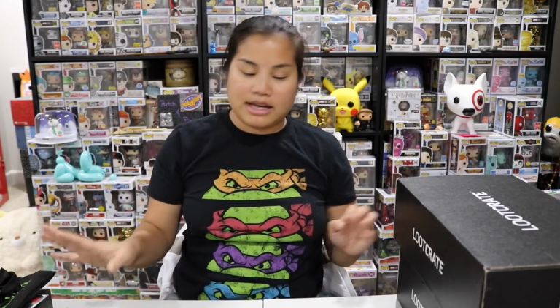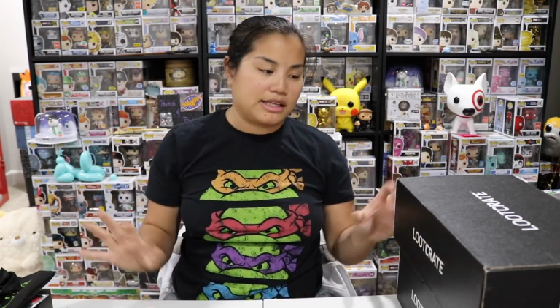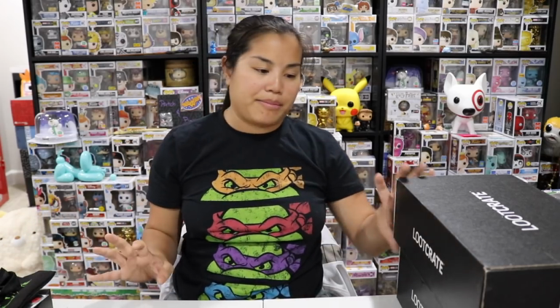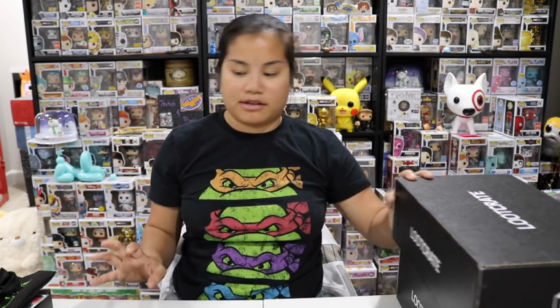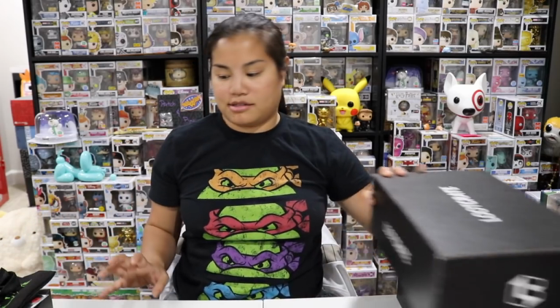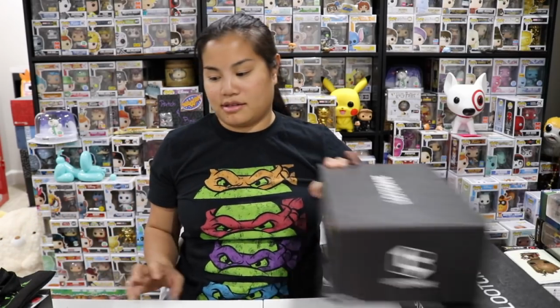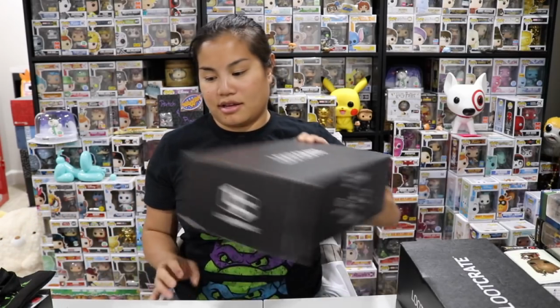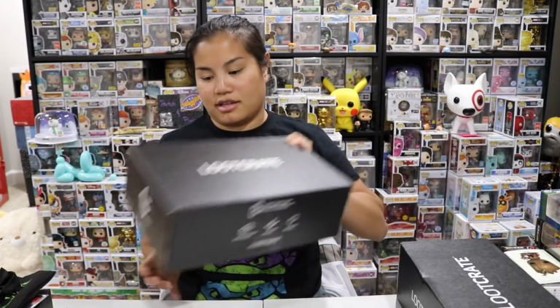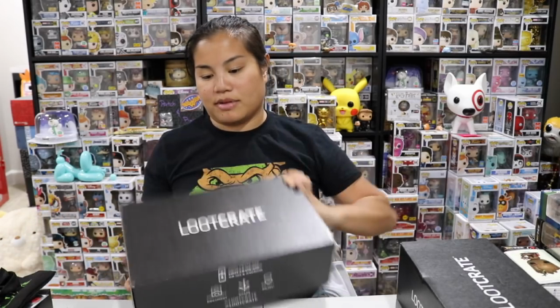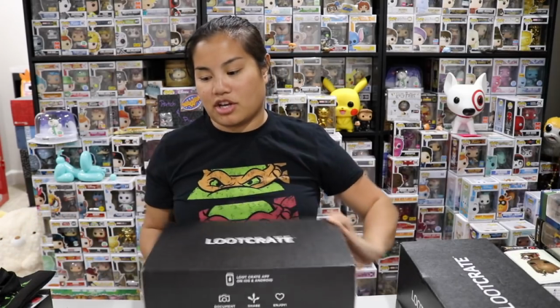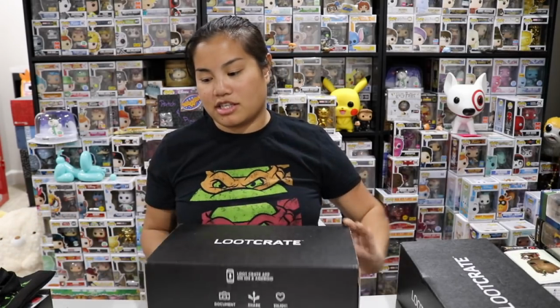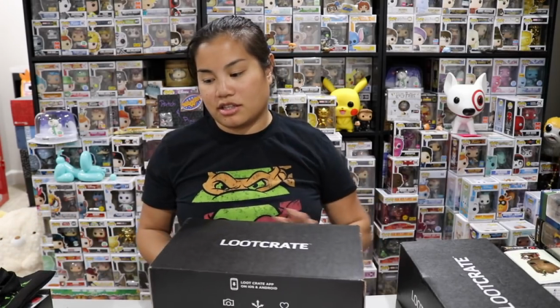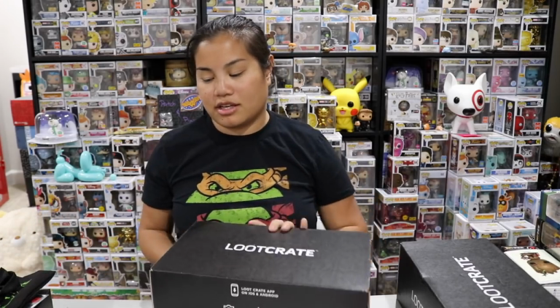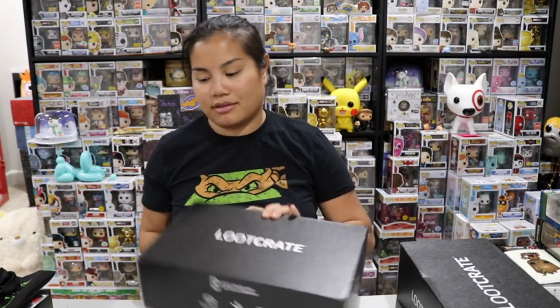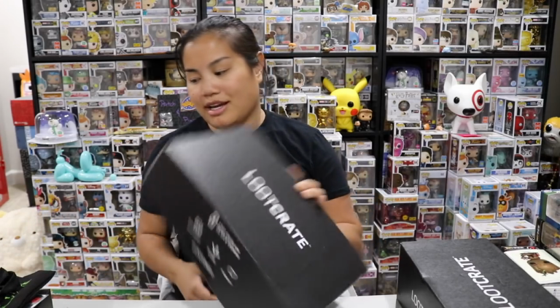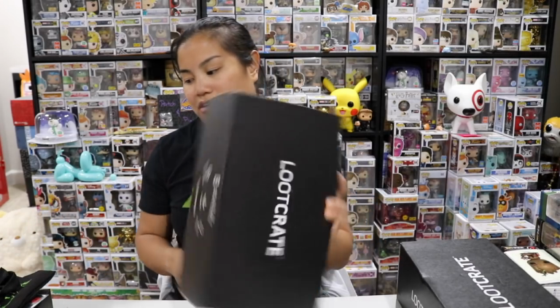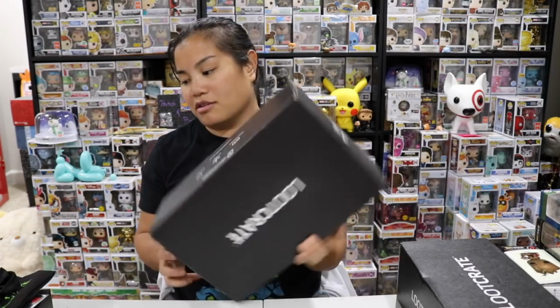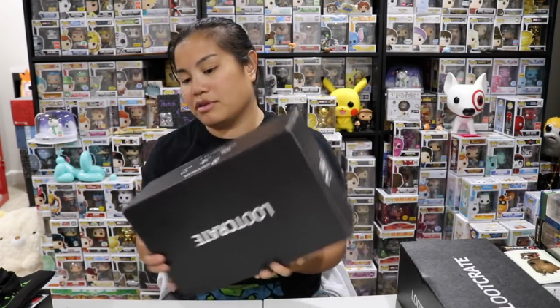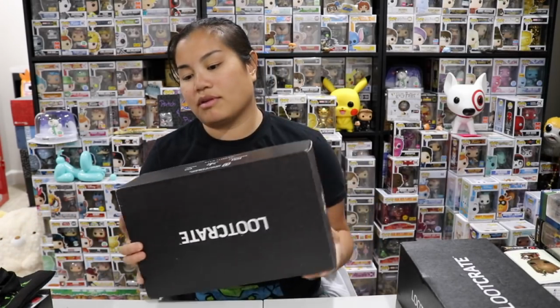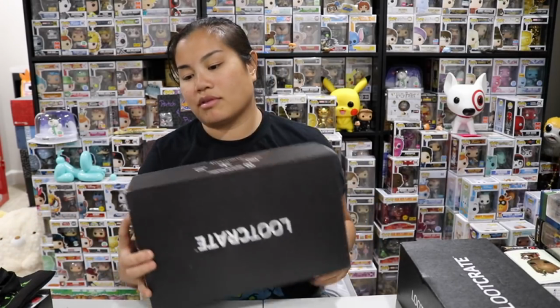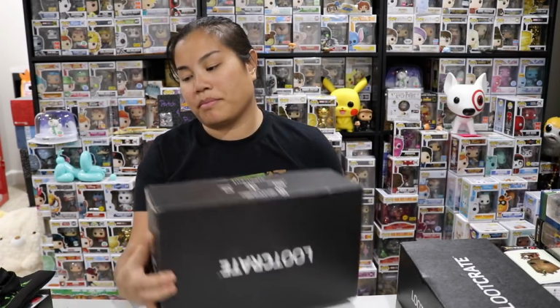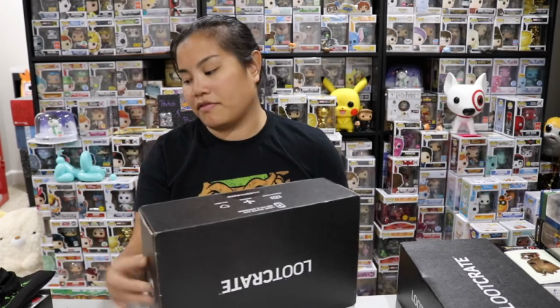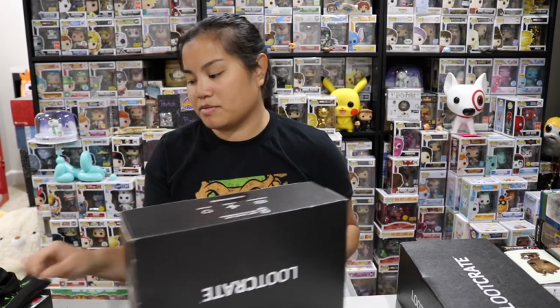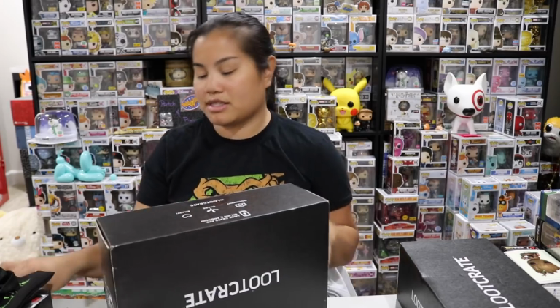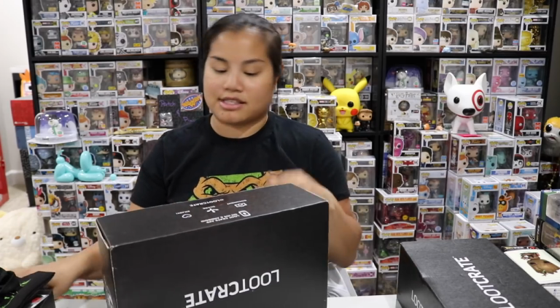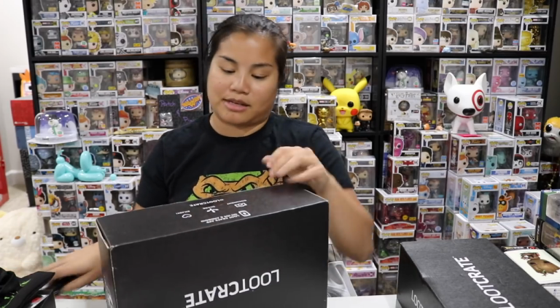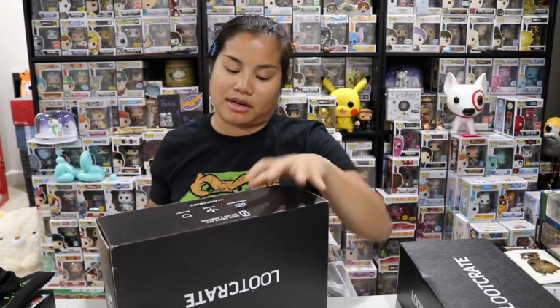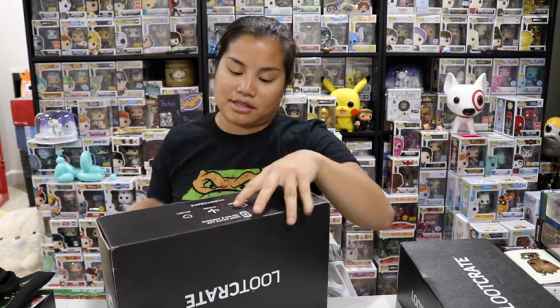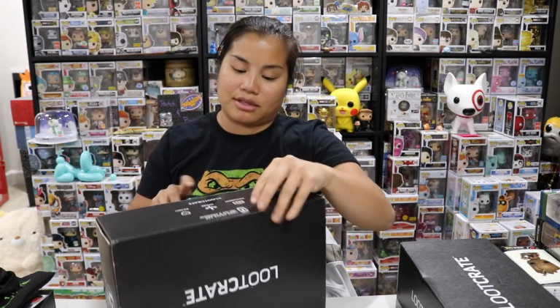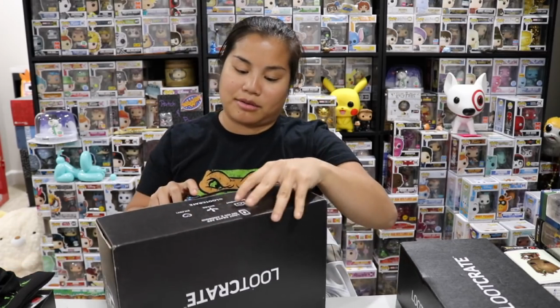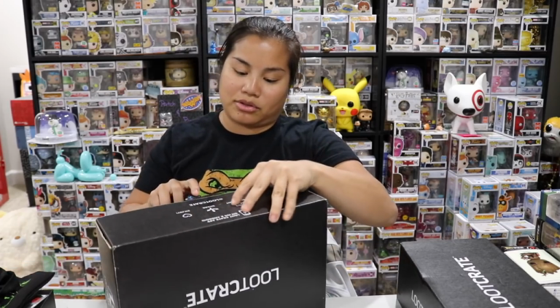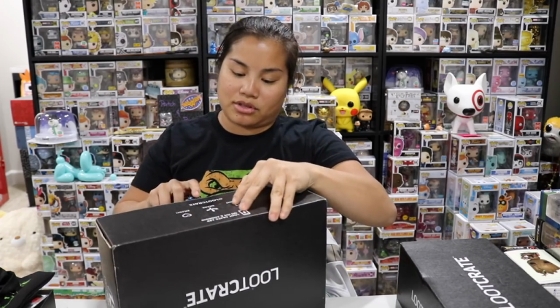I didn't like that October box as much. I still think between the first box and the second box — I really liked both of those.